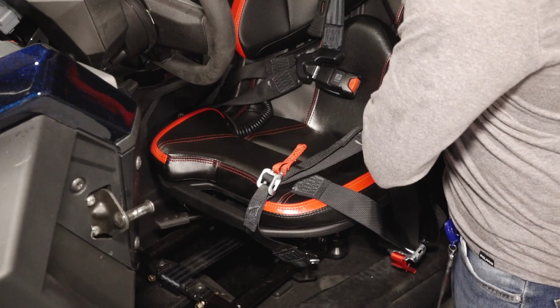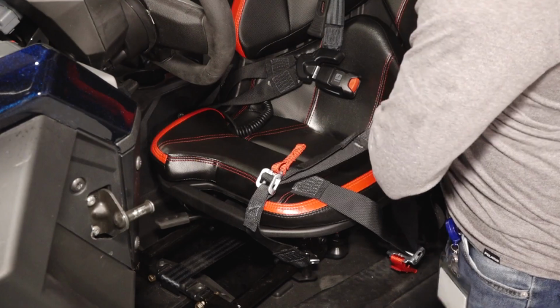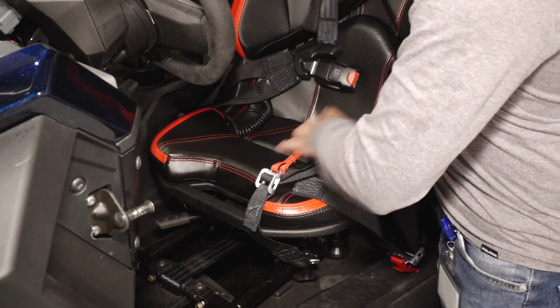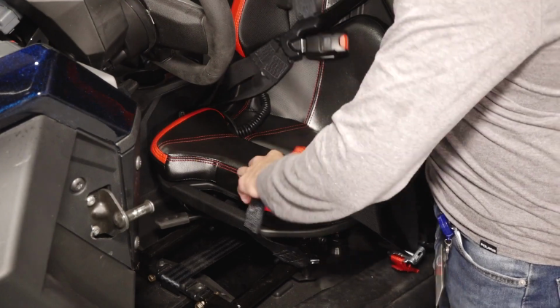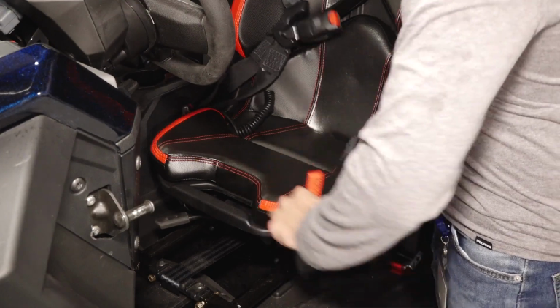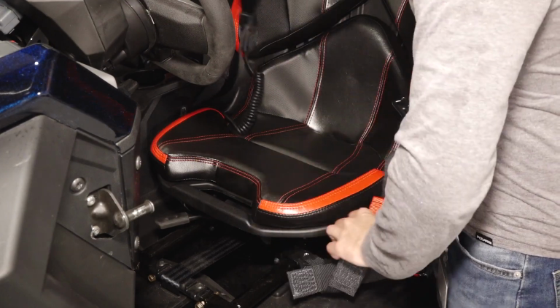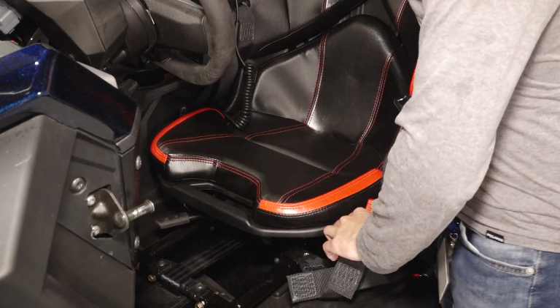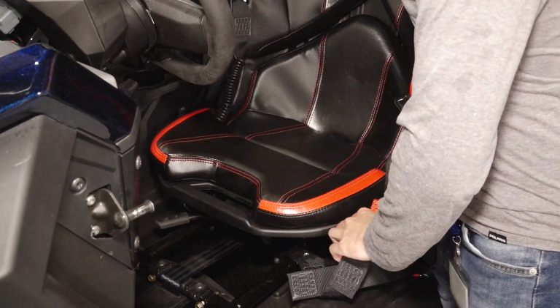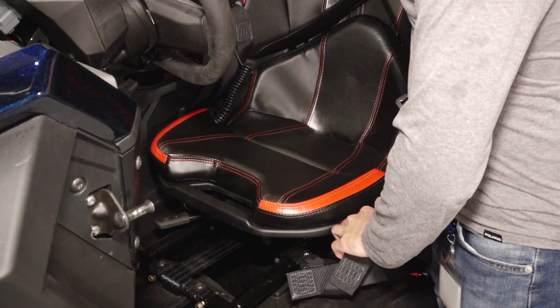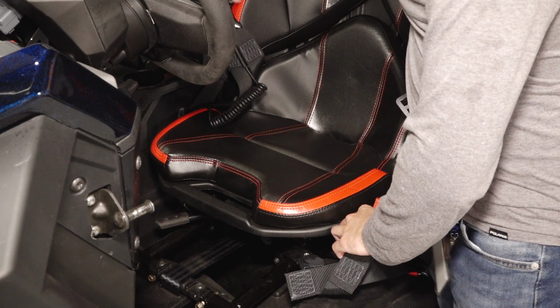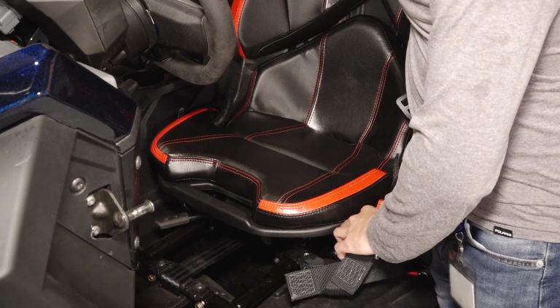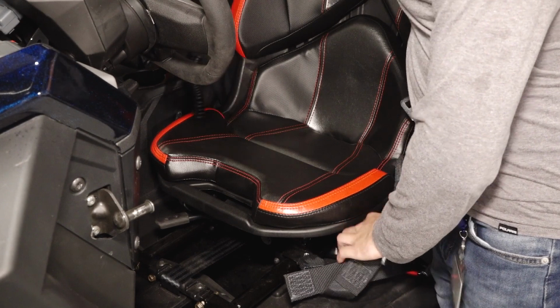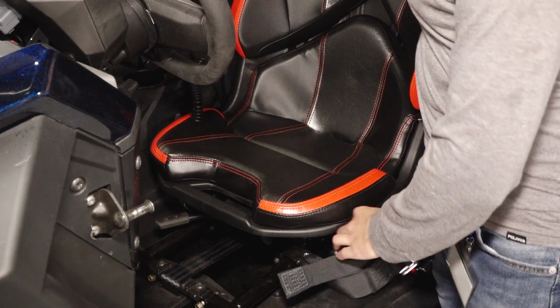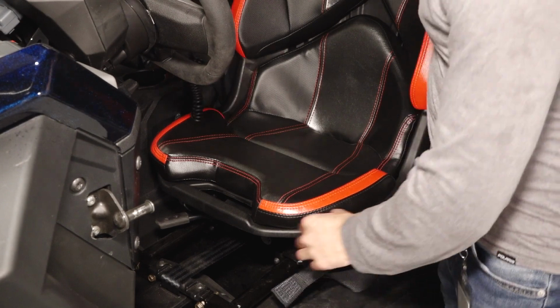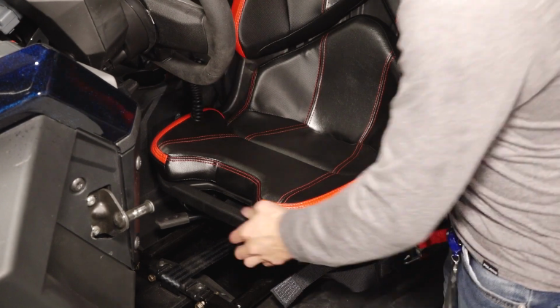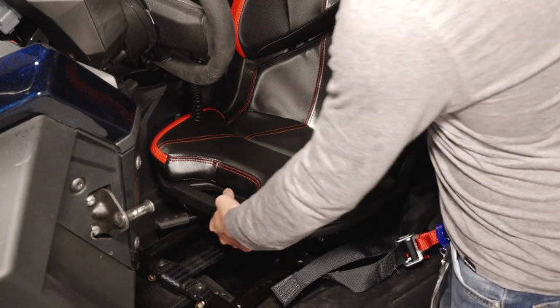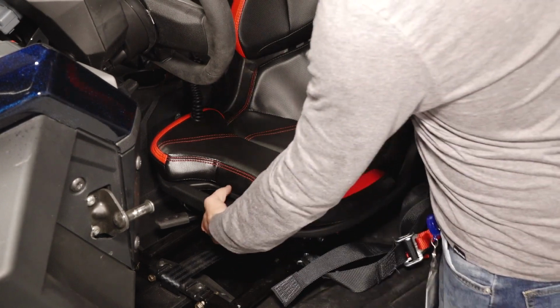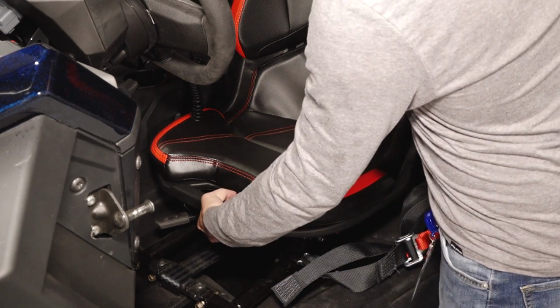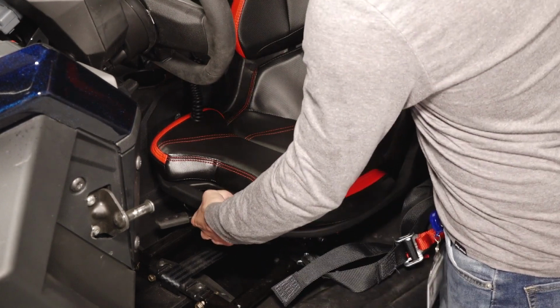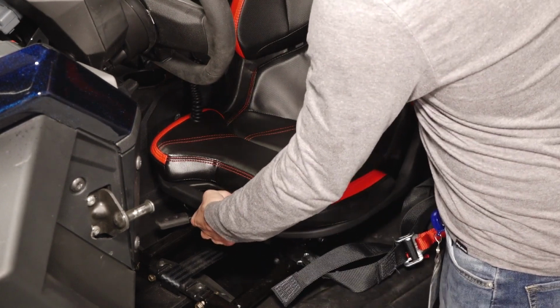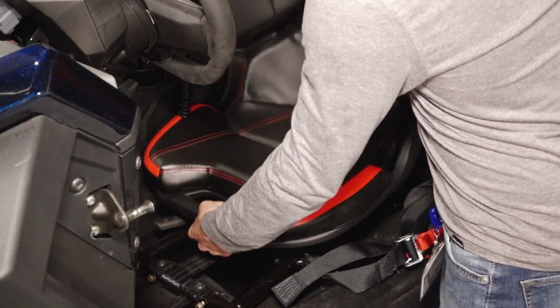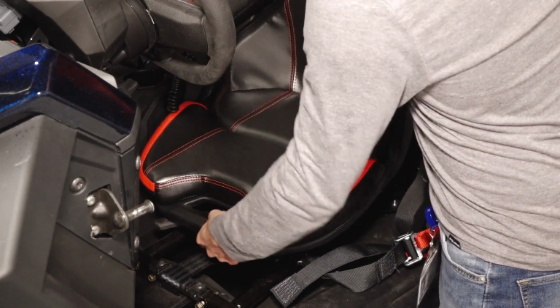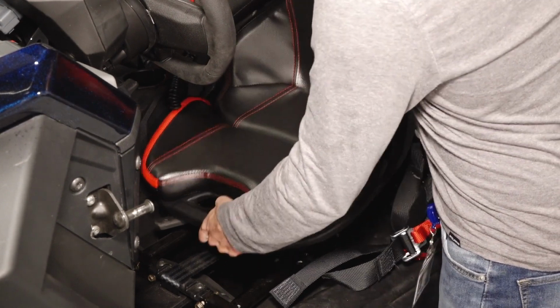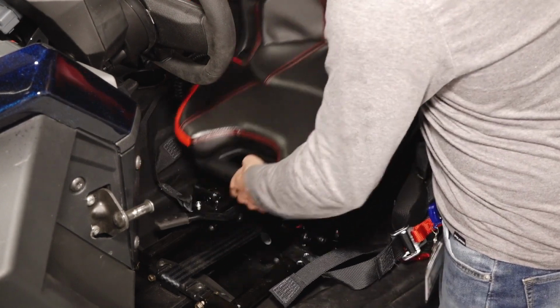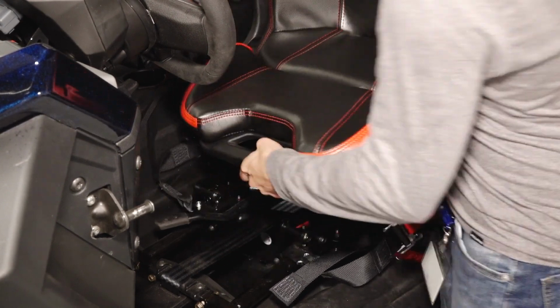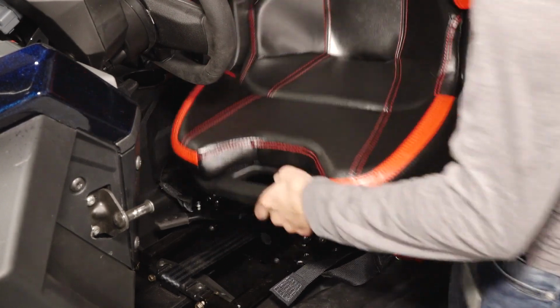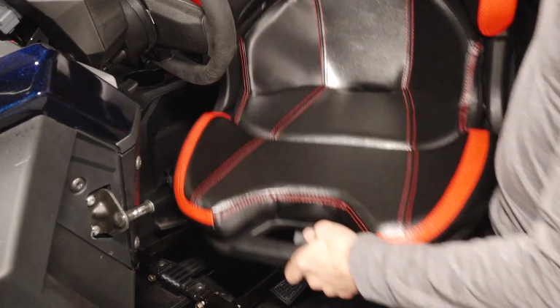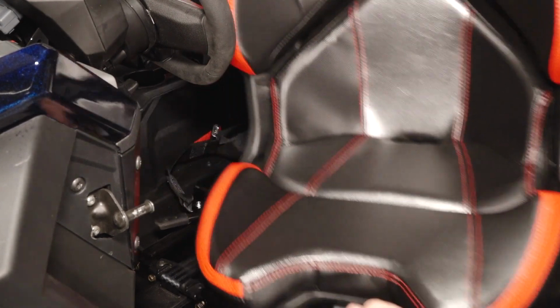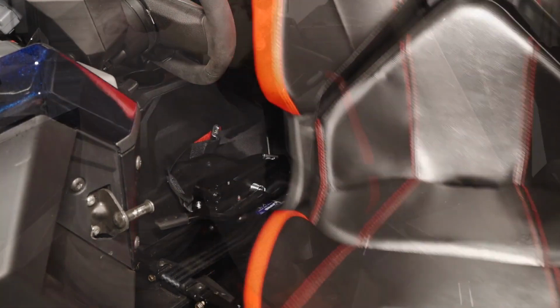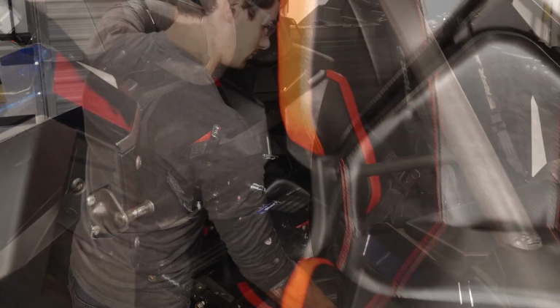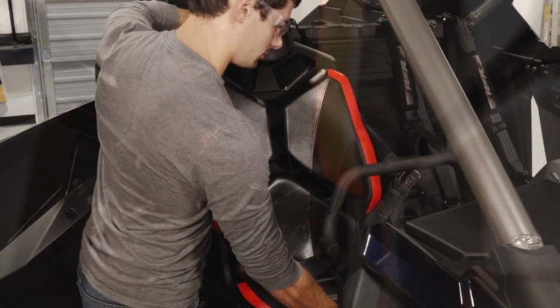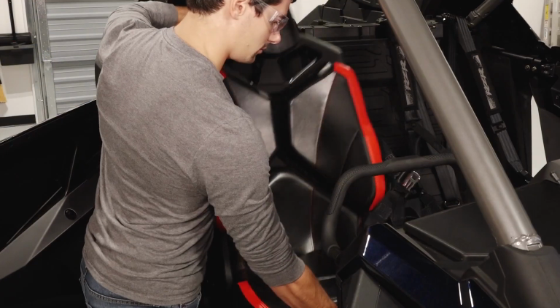On two-seat models, remove both seats by pulling up on the seat latch lever and tilting the seat forward to remove.